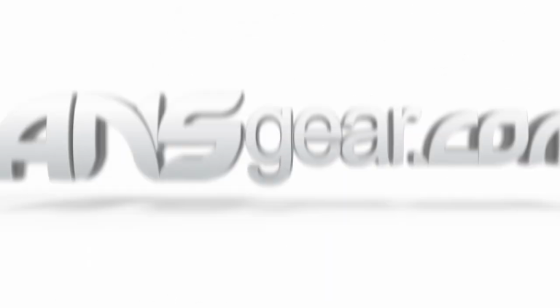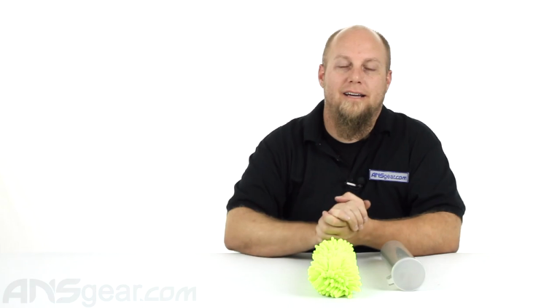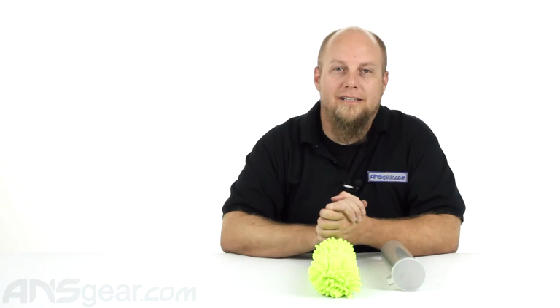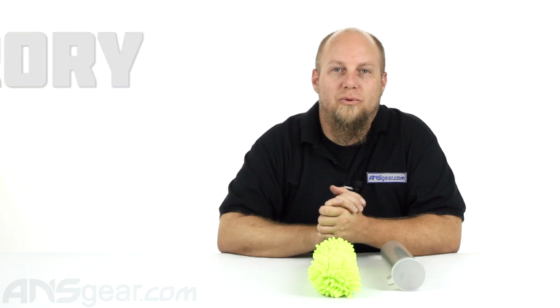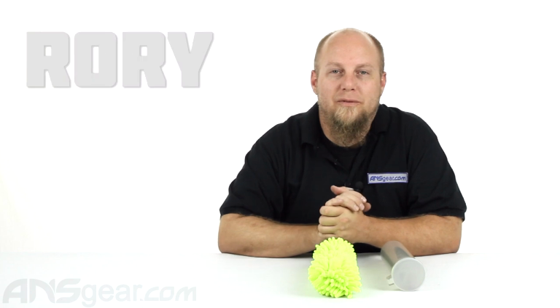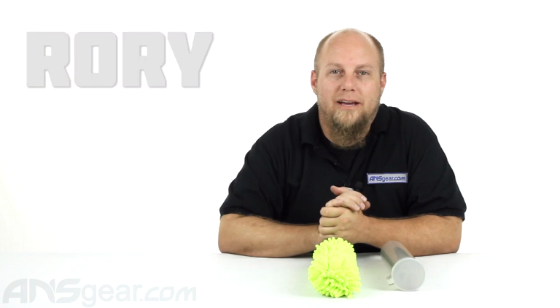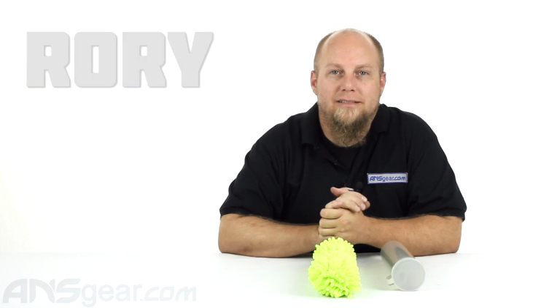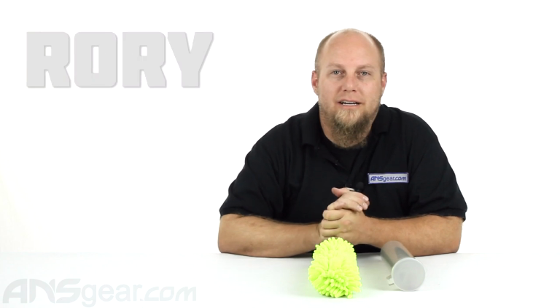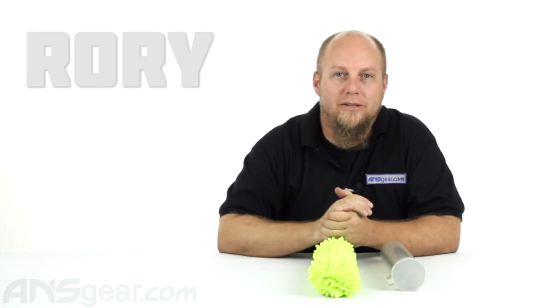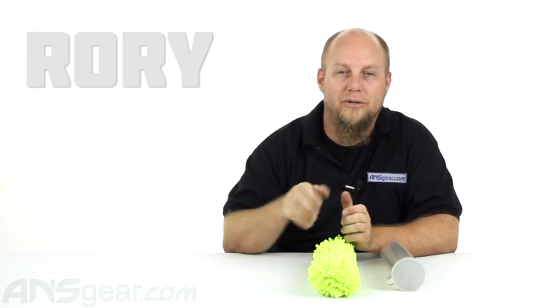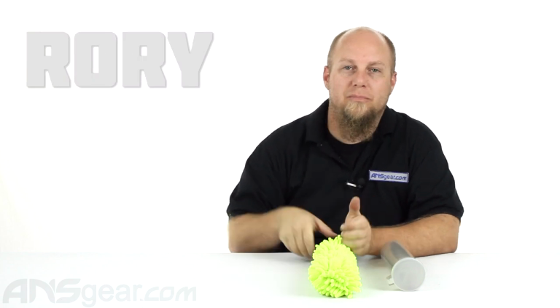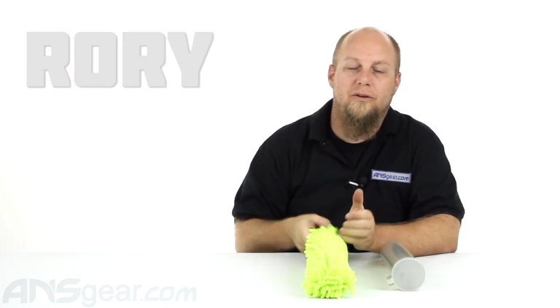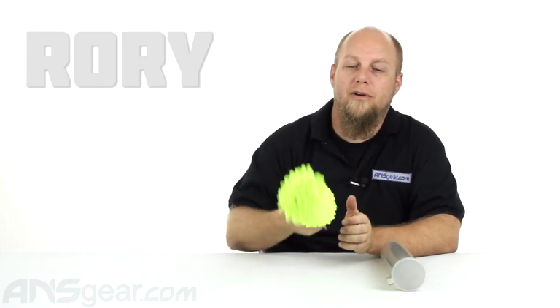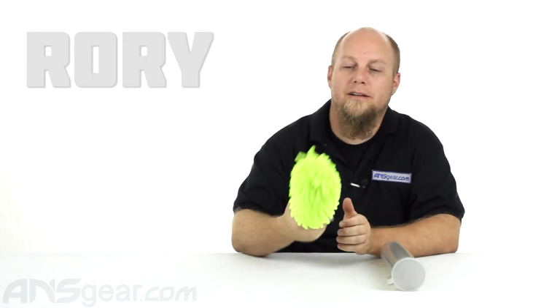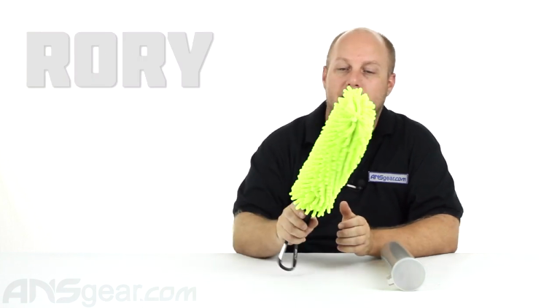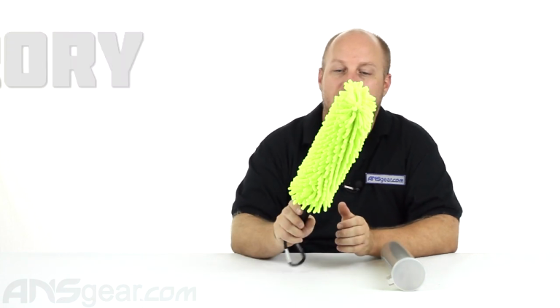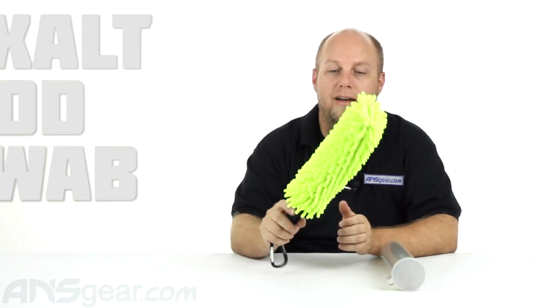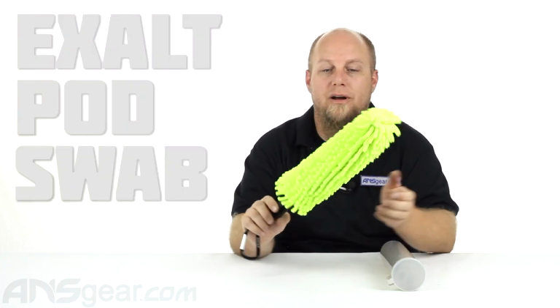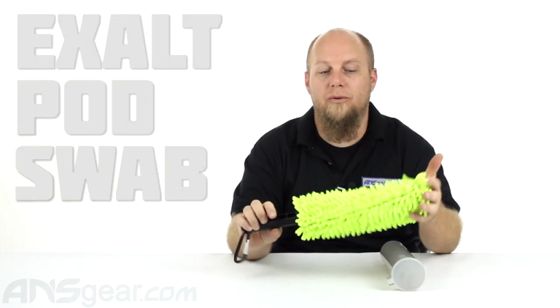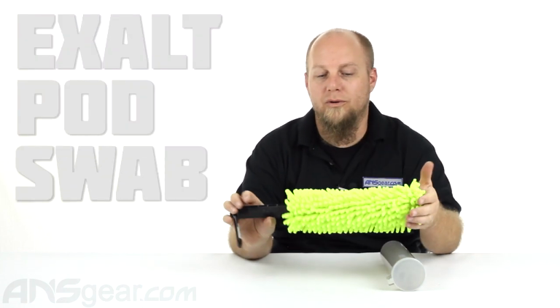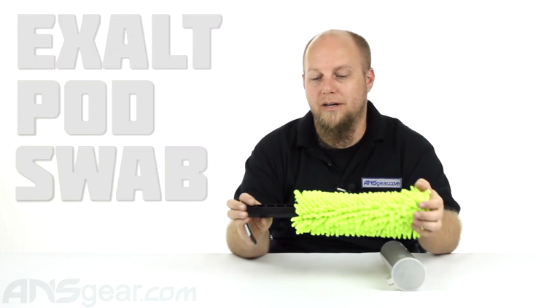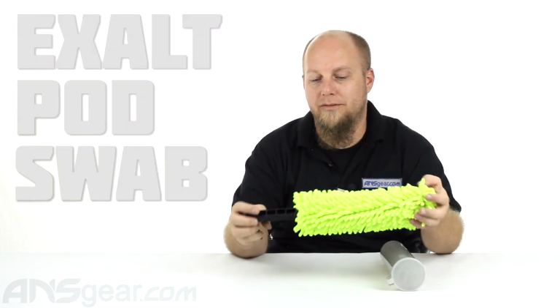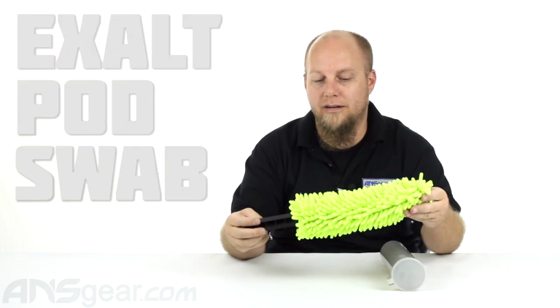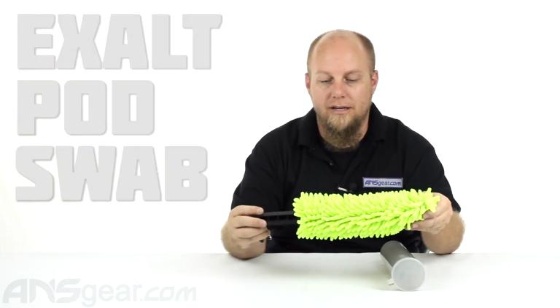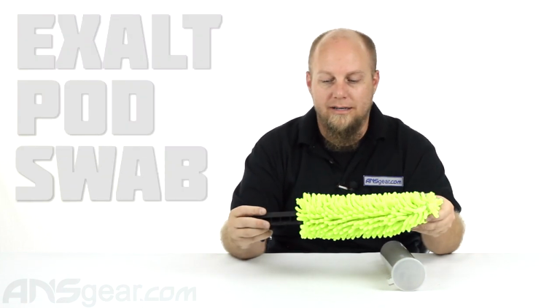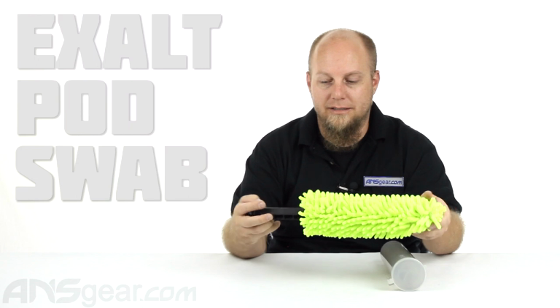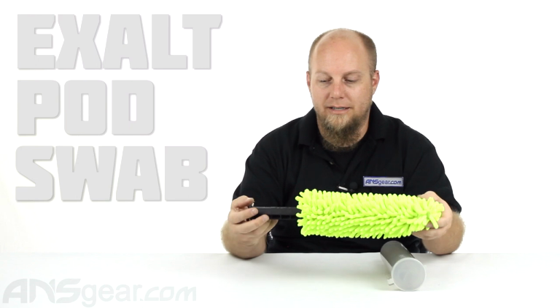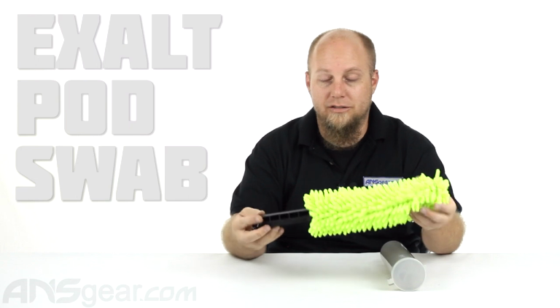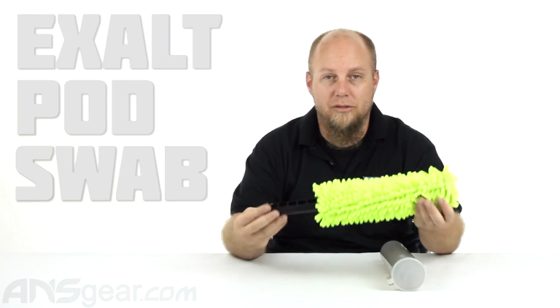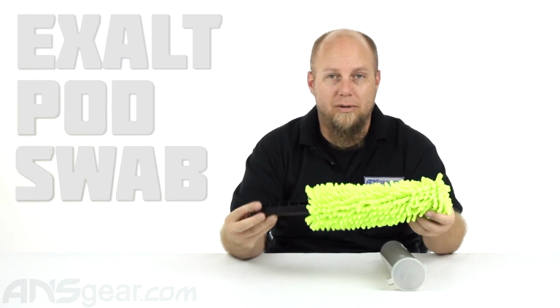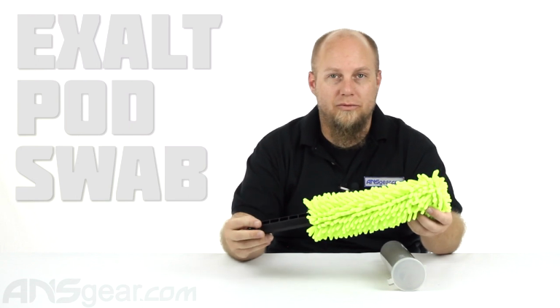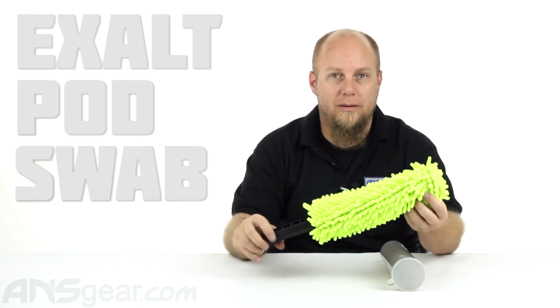Hey guys, it's Rory from ANS Gear. We're going to show you a brand new product that they brought out at World Cup this year. This is the Exalt Pod Swab.